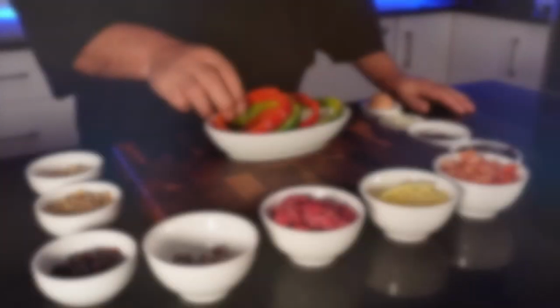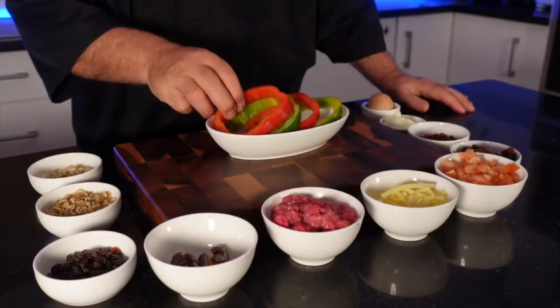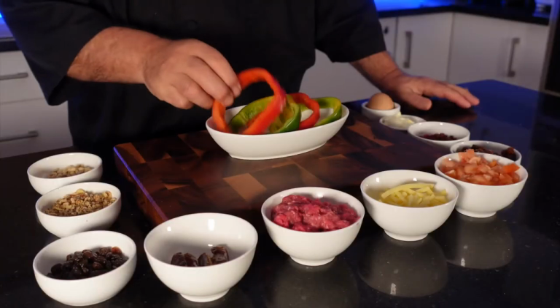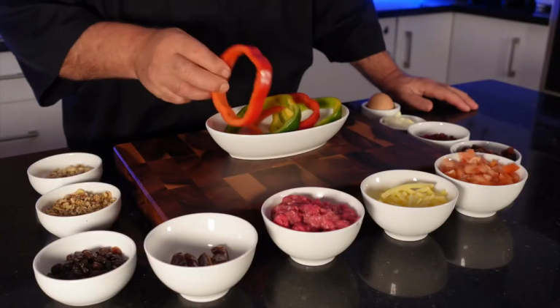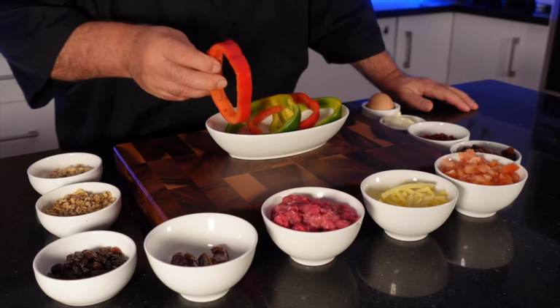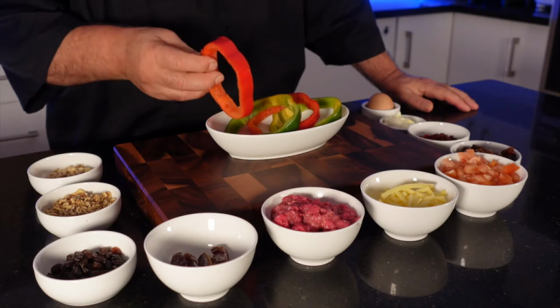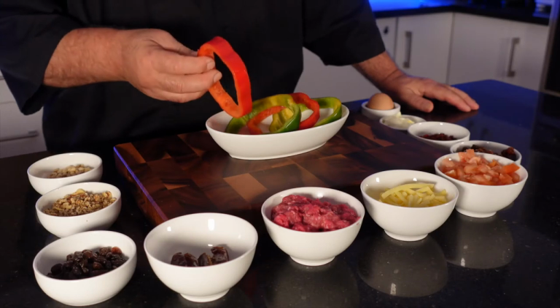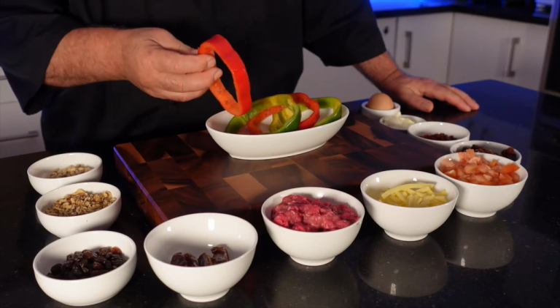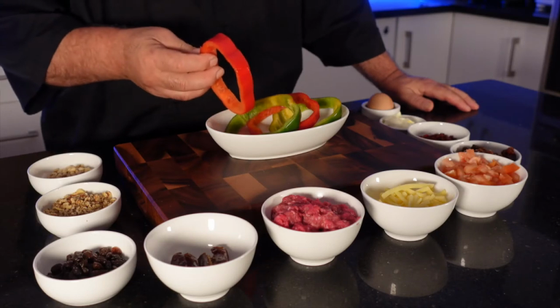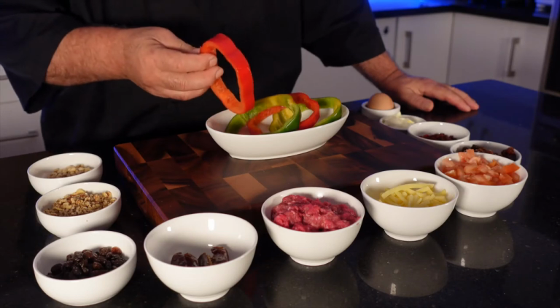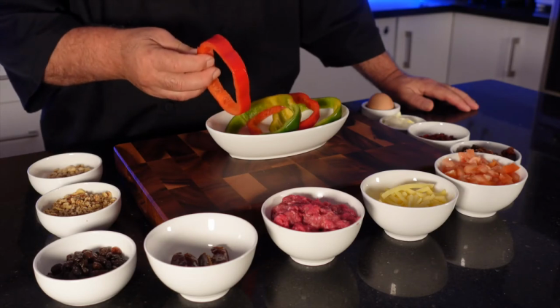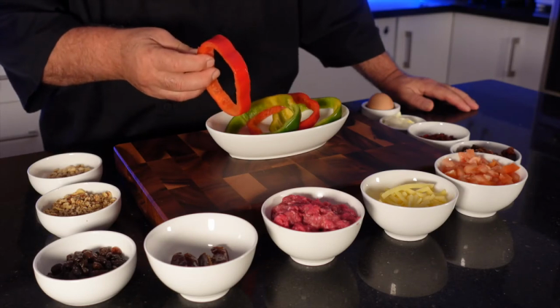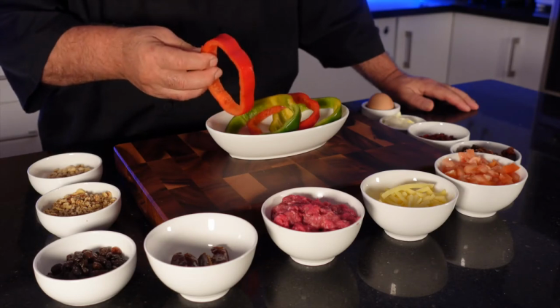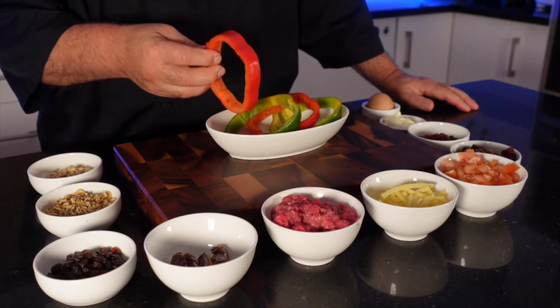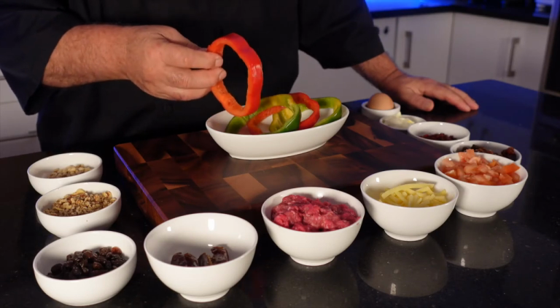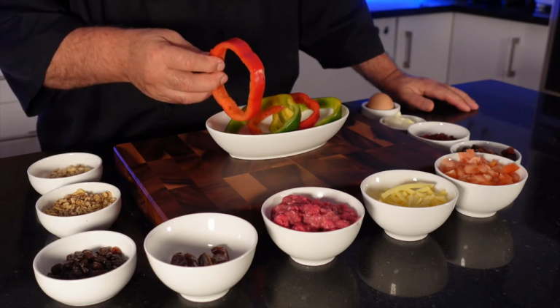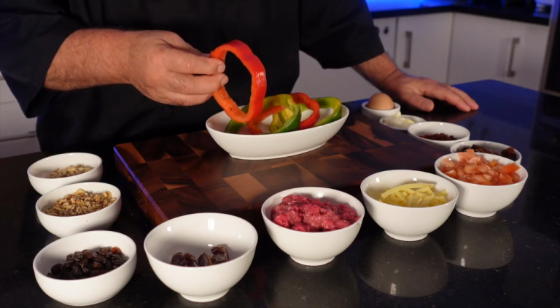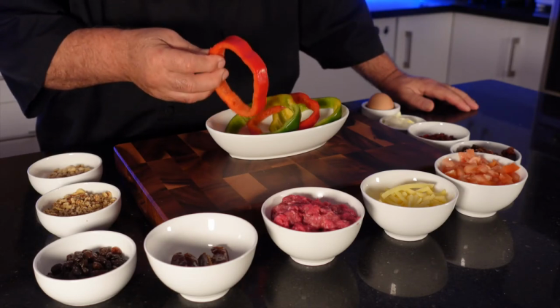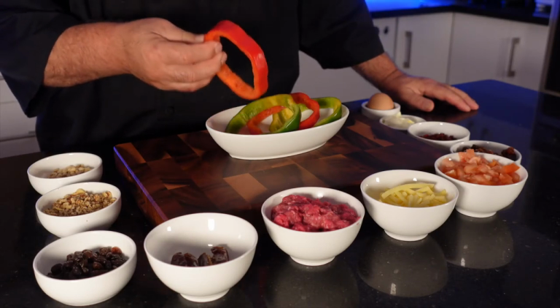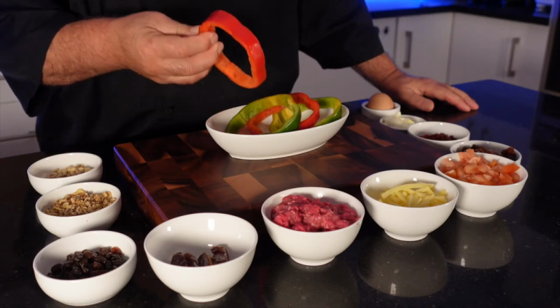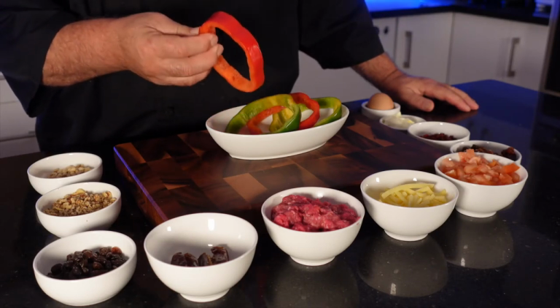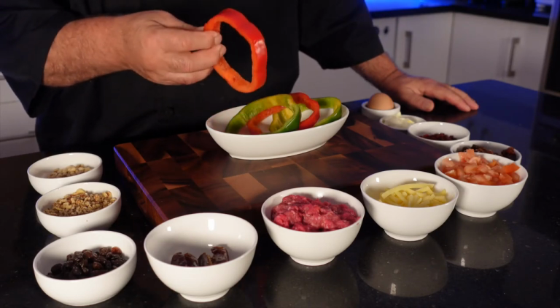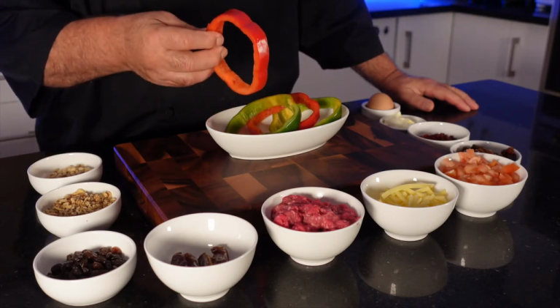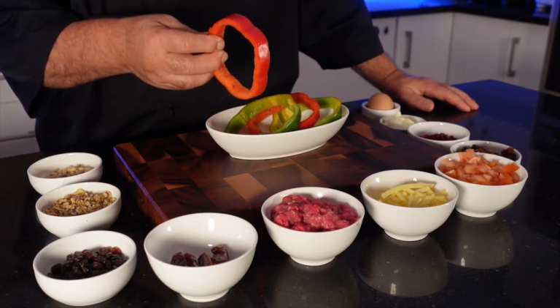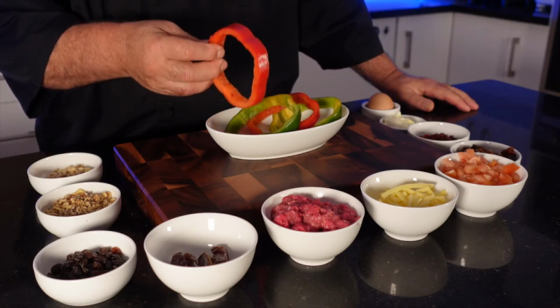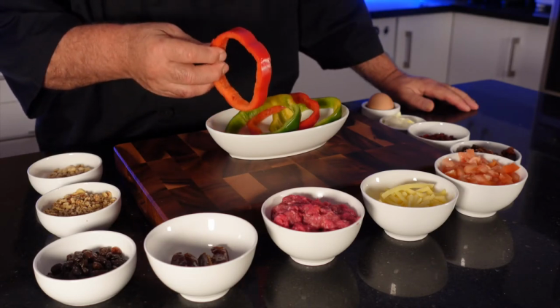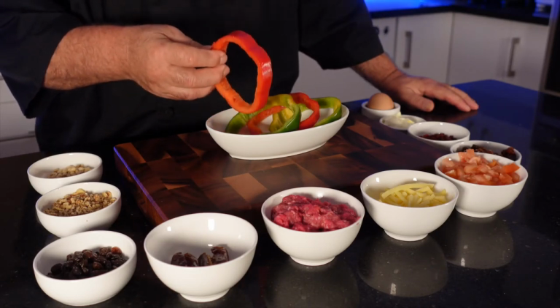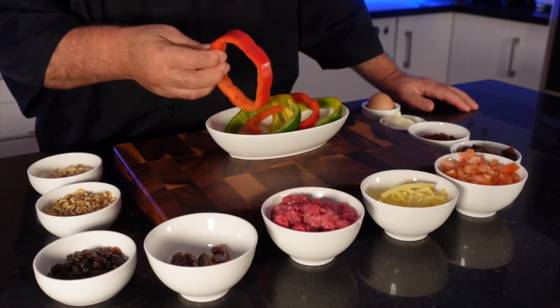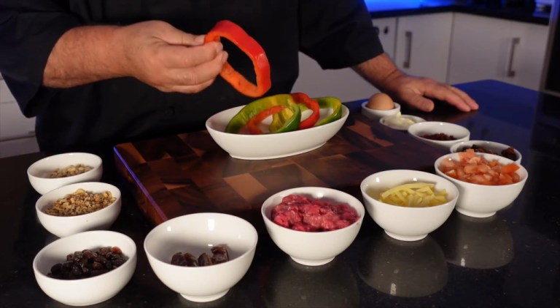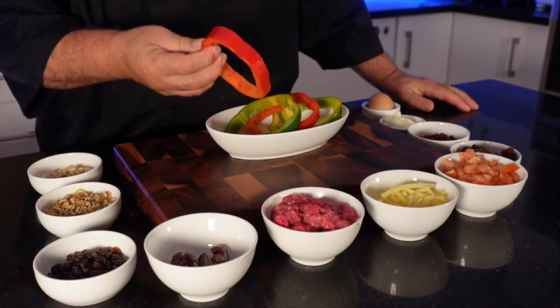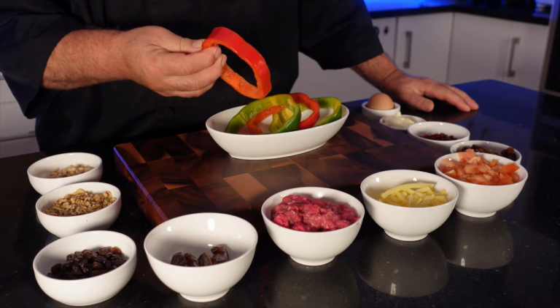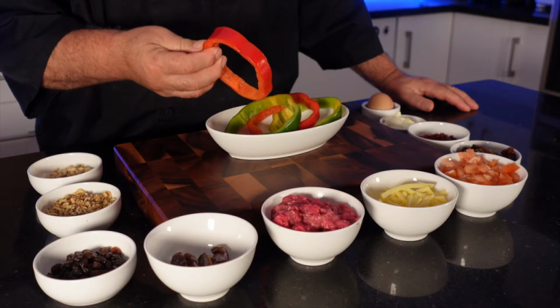Normally people use whole capsicum, but I am going to use capsicum rings. Let's stuff it.